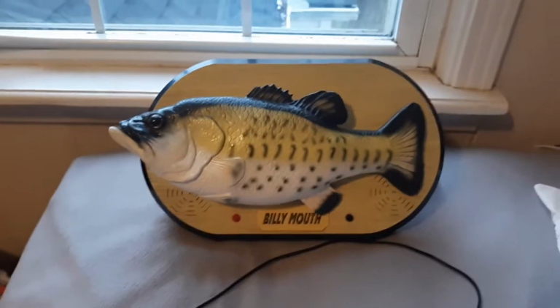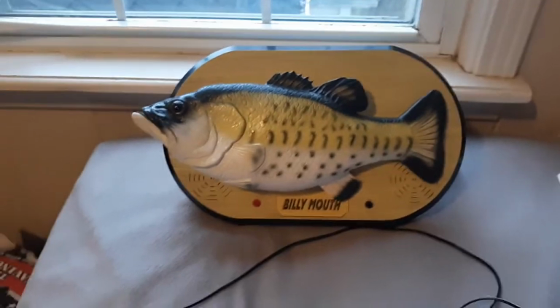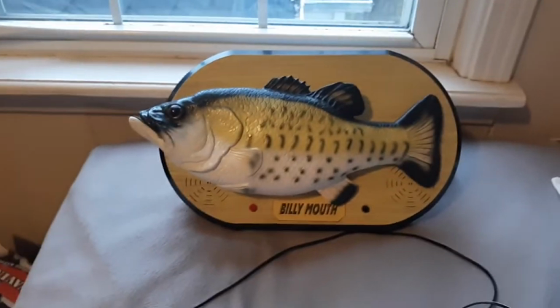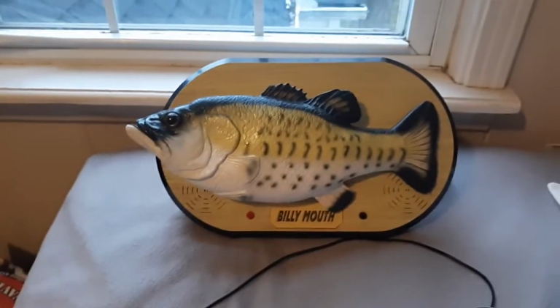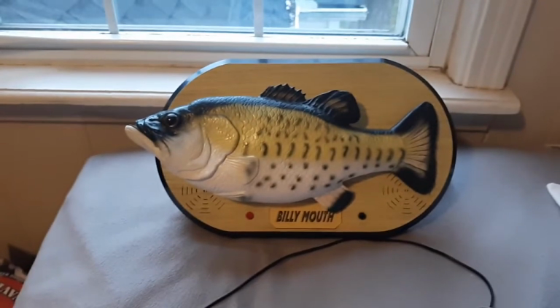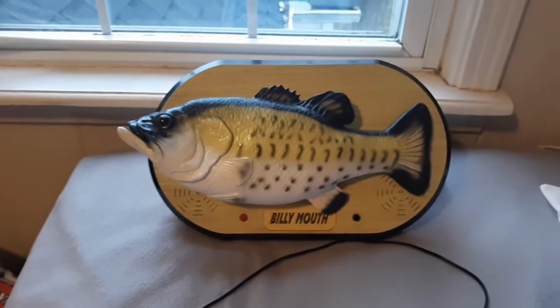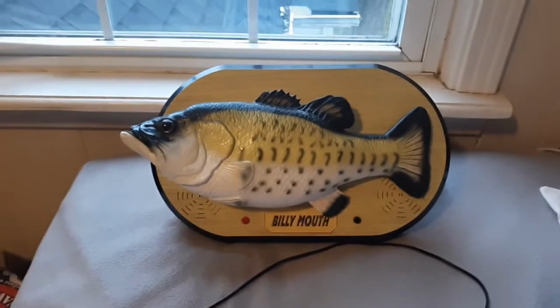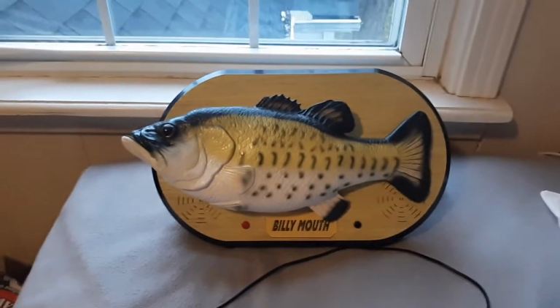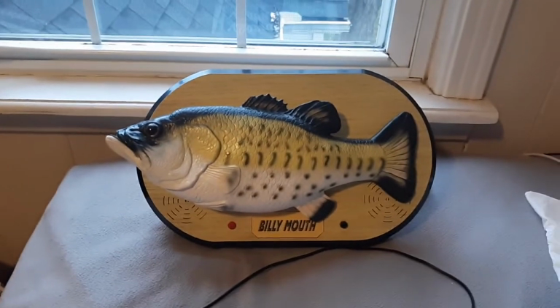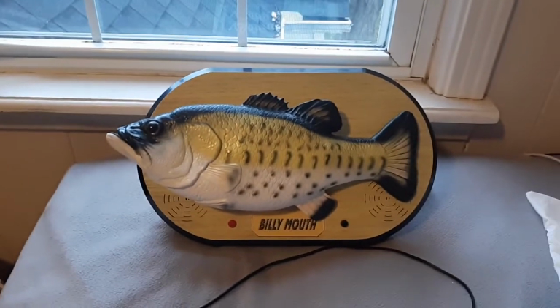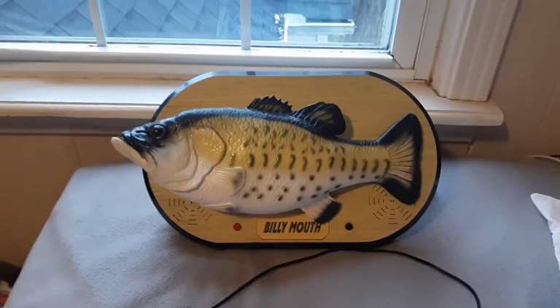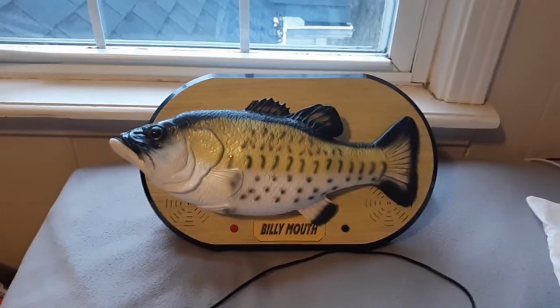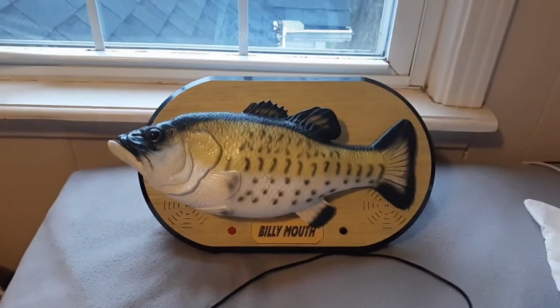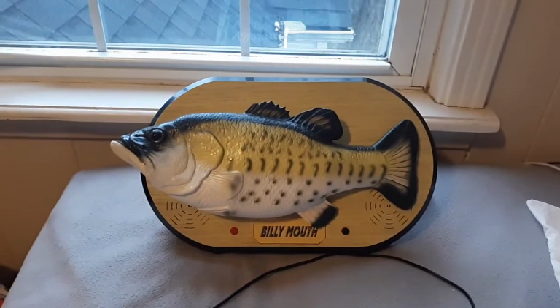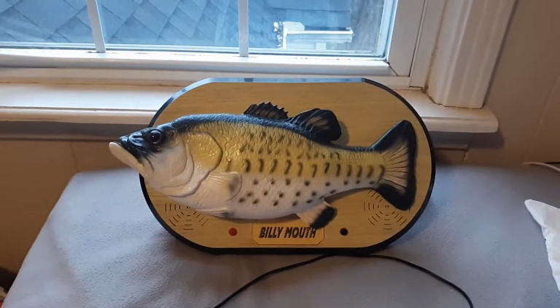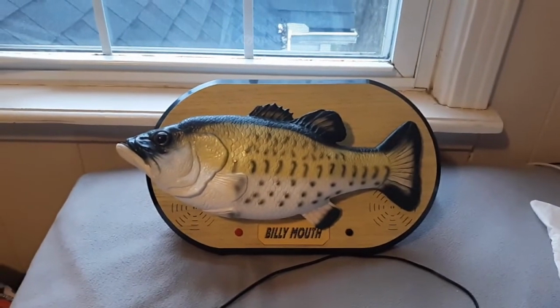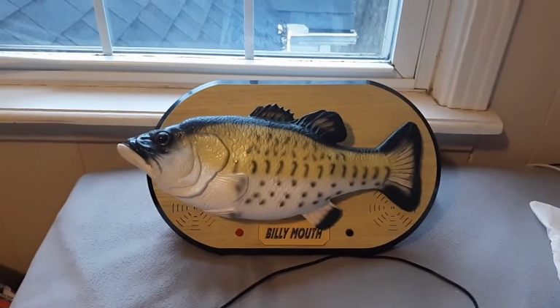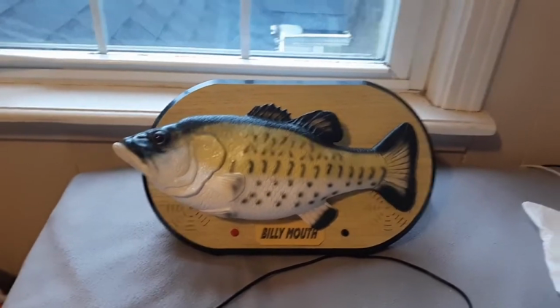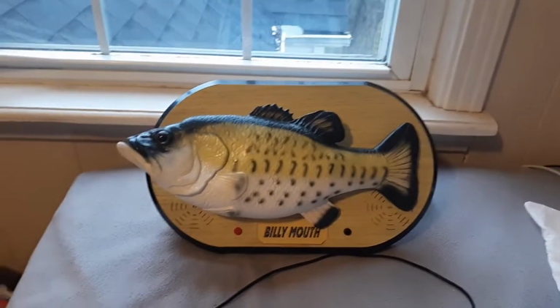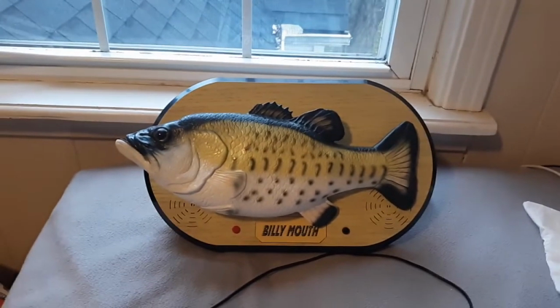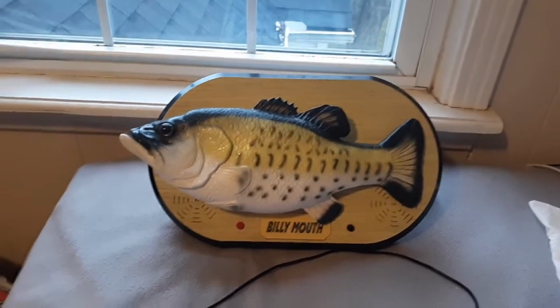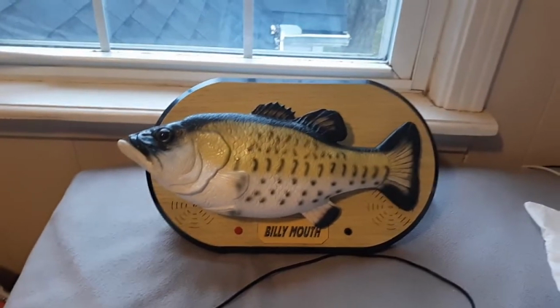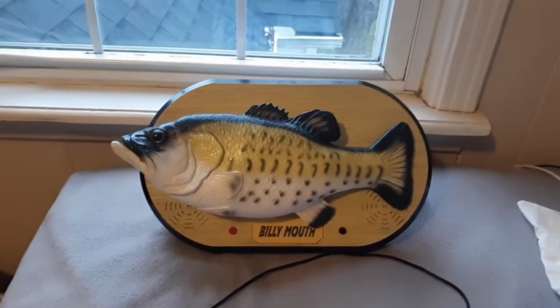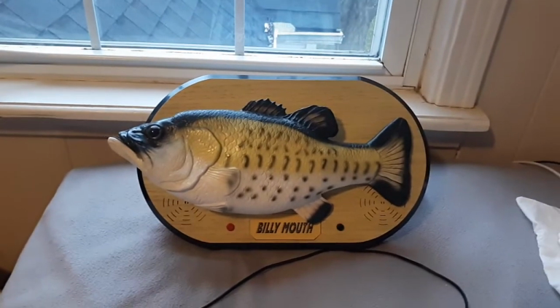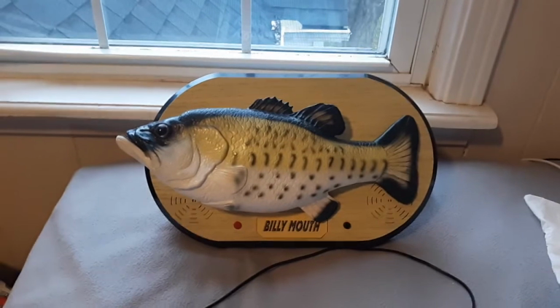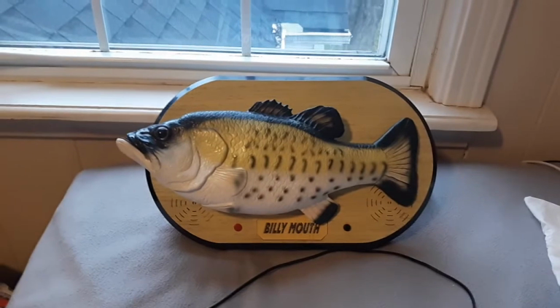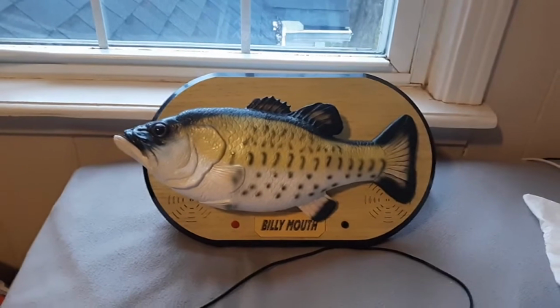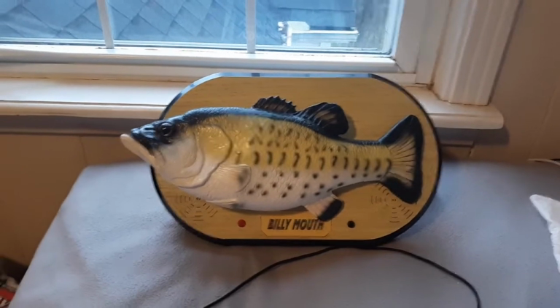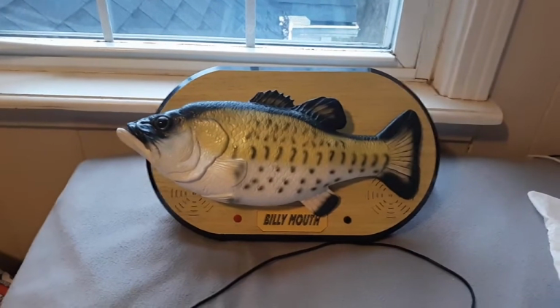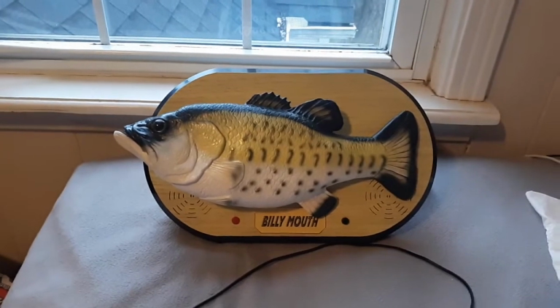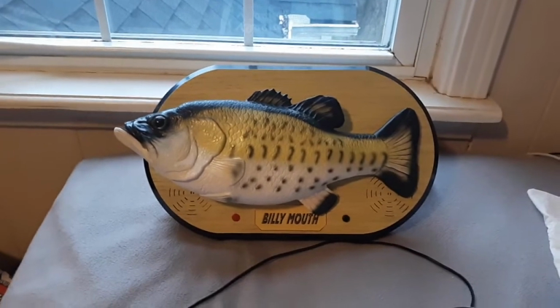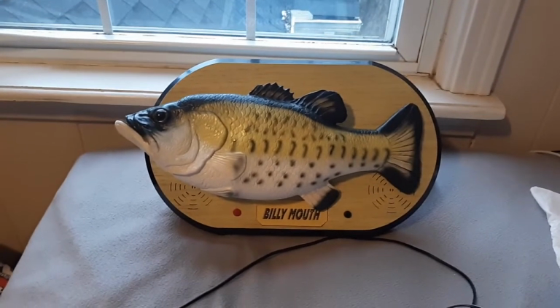Hey guys, it's FurbyMan here on the ChinaFig channel, and today we're doing a review of the Billy Mouth Singing Fish.